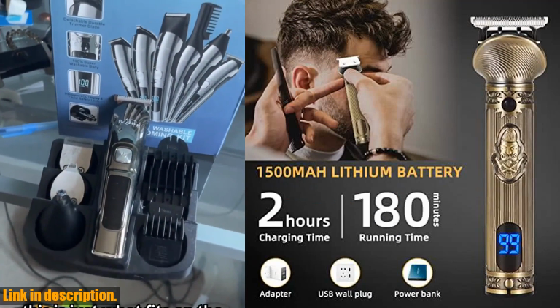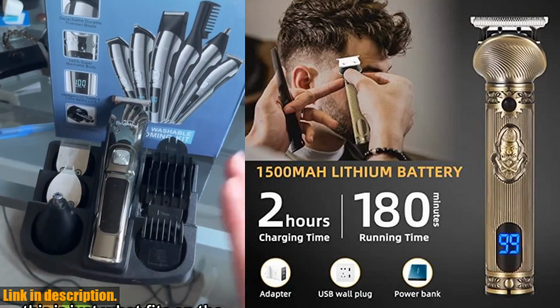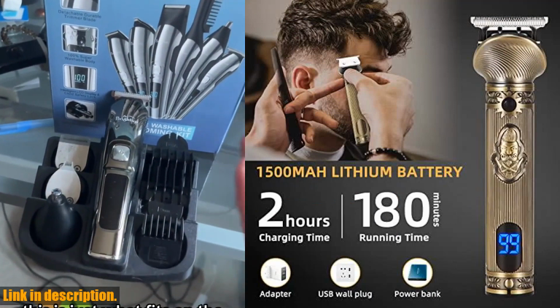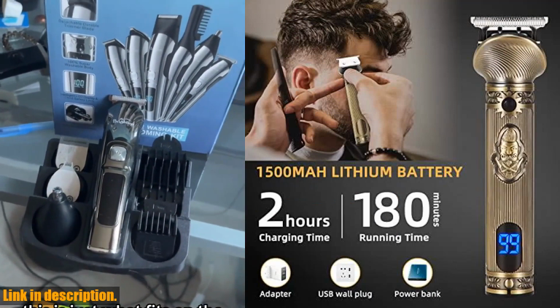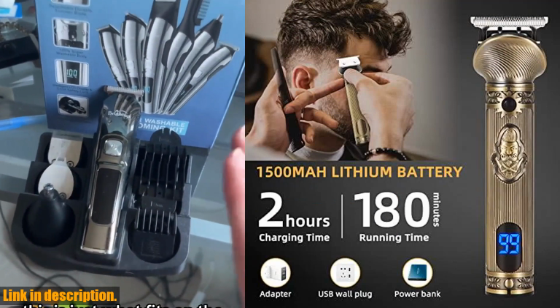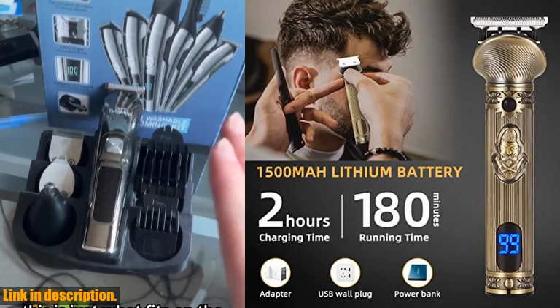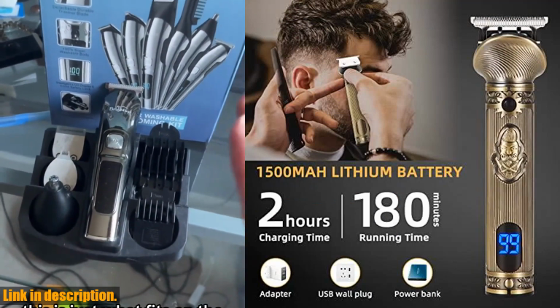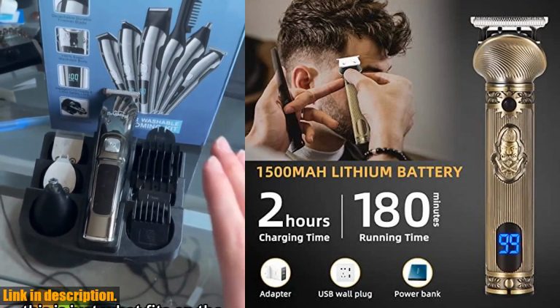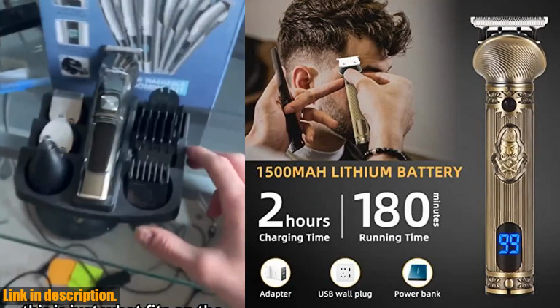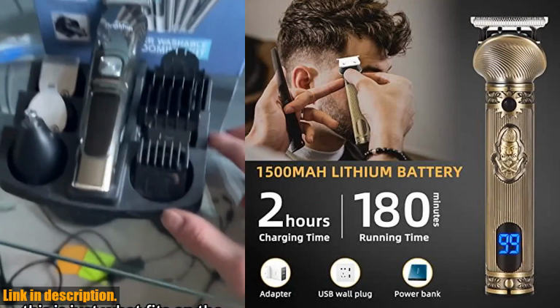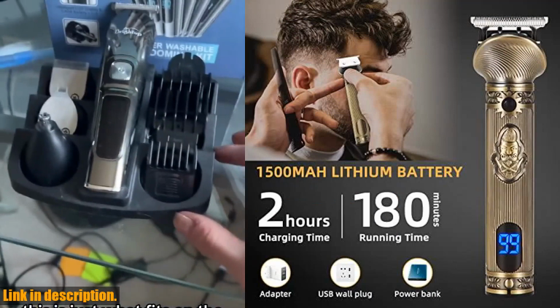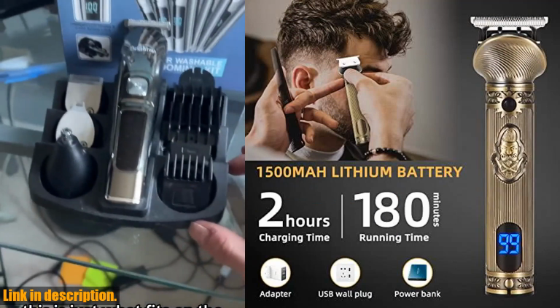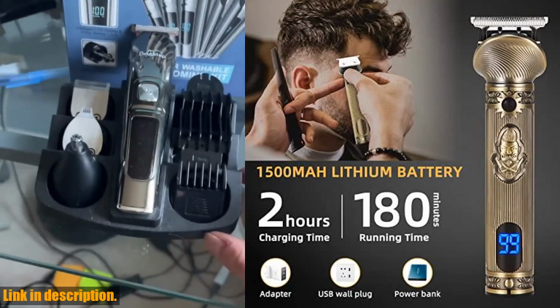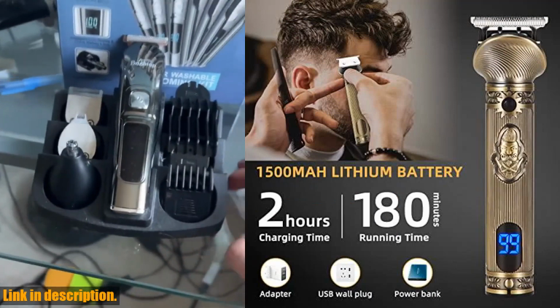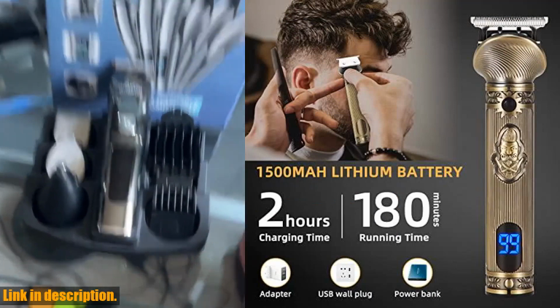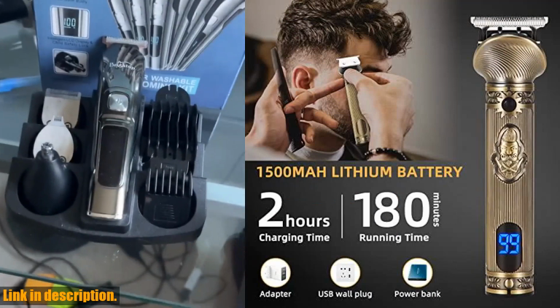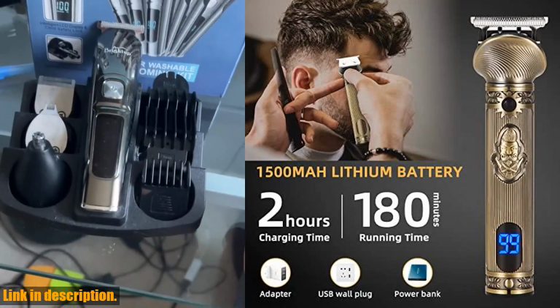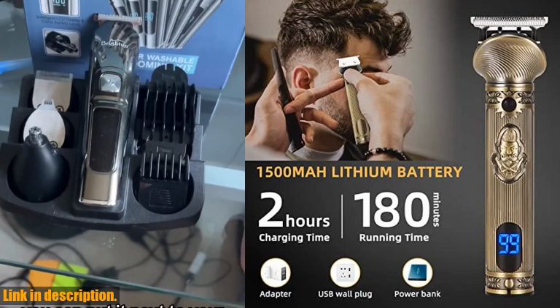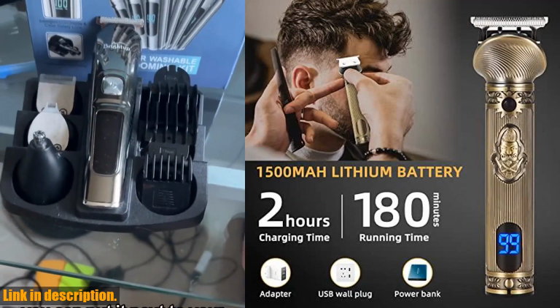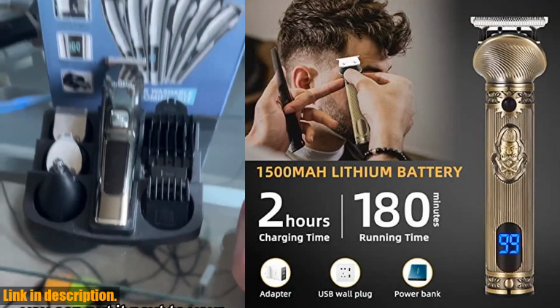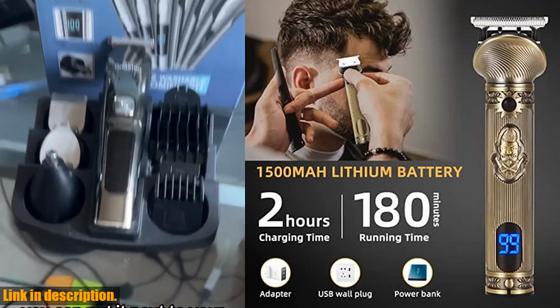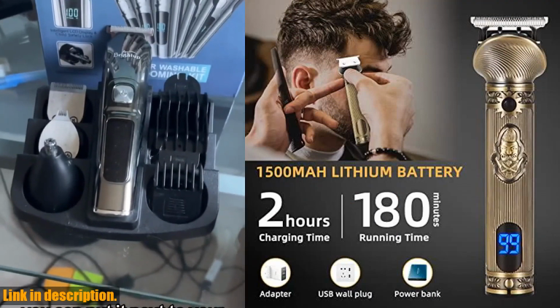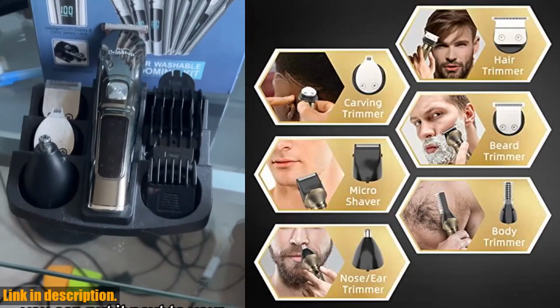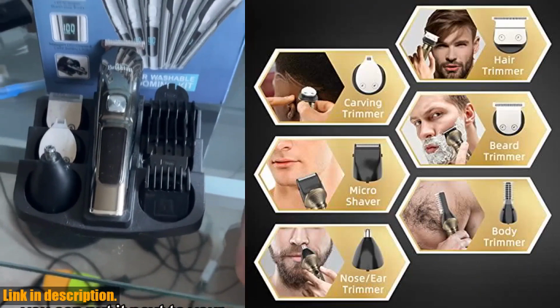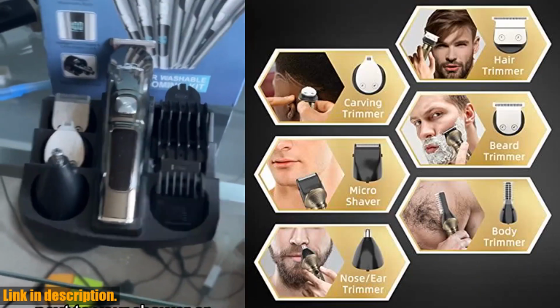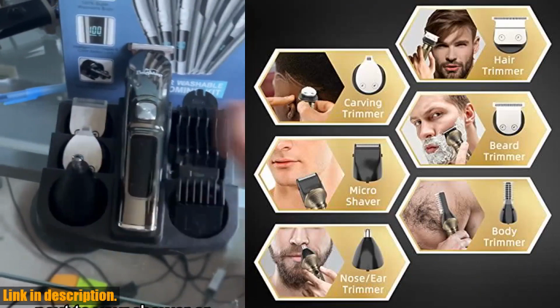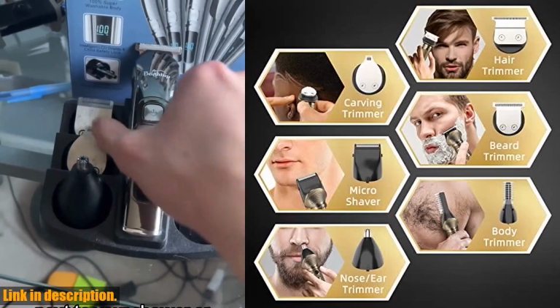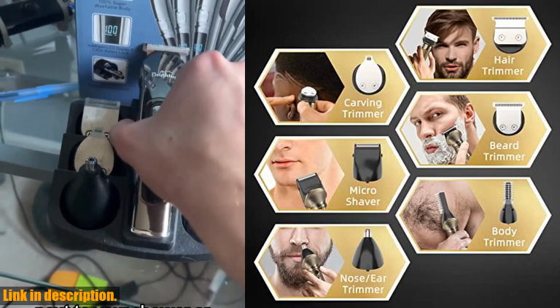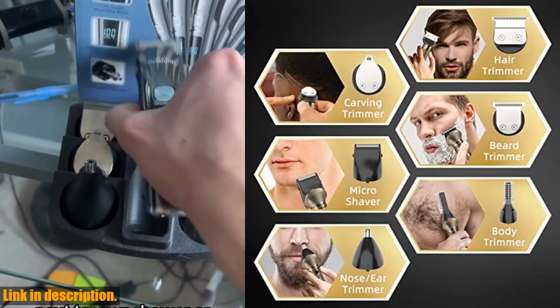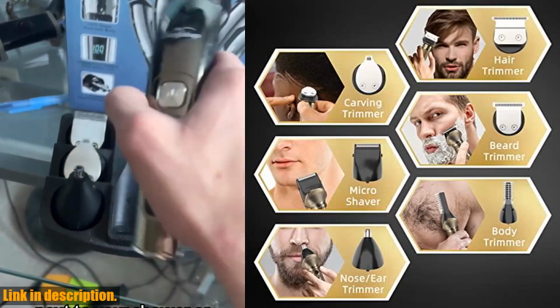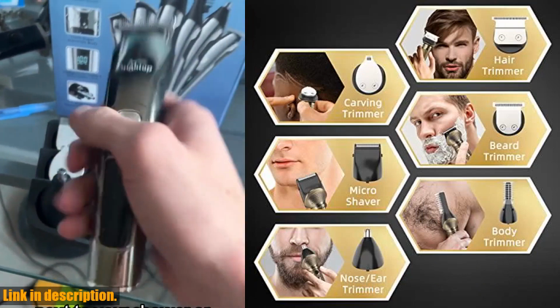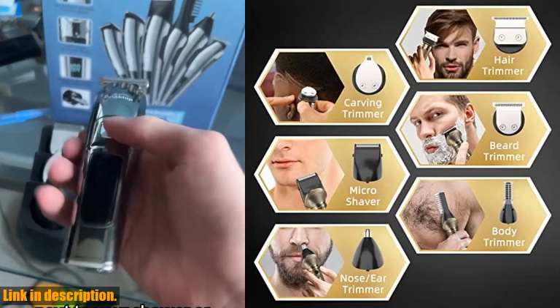If you're on the hunt for the perfect gift for the man in your life, look no further. This beard care kit is the ideal present for any occasion, from Christmas to birthdays.